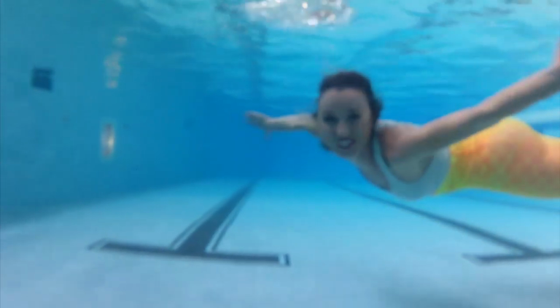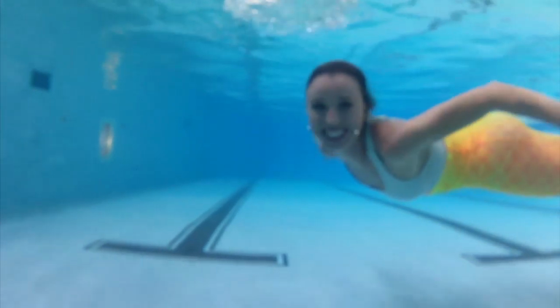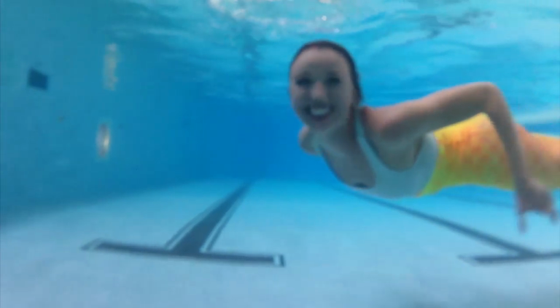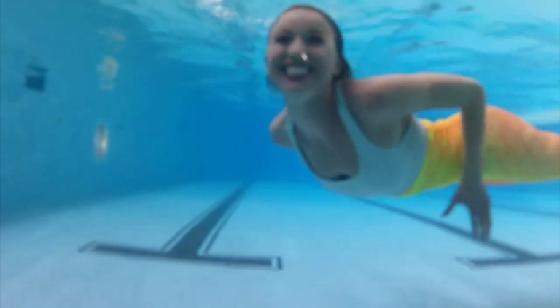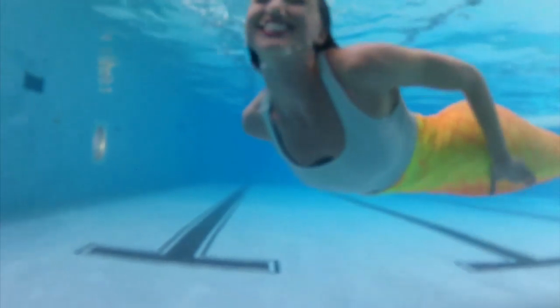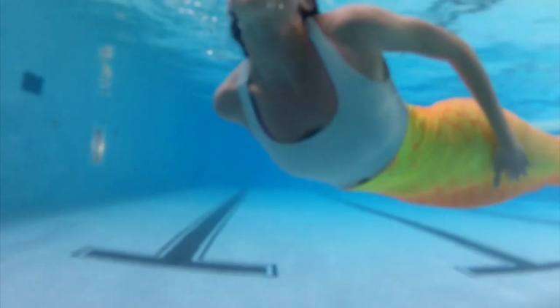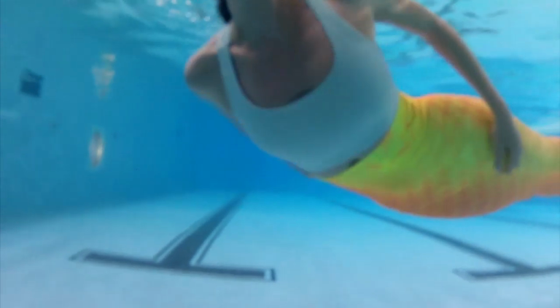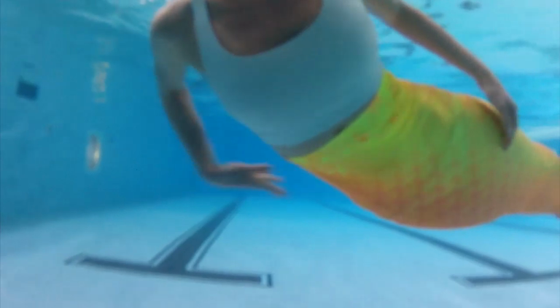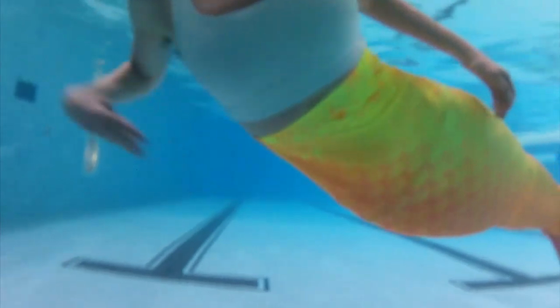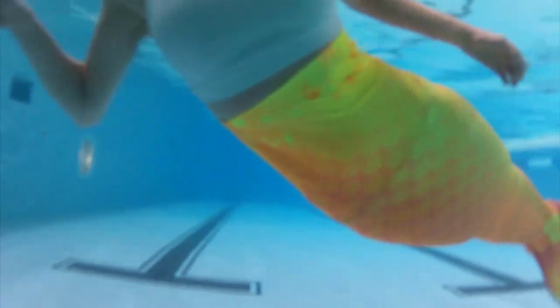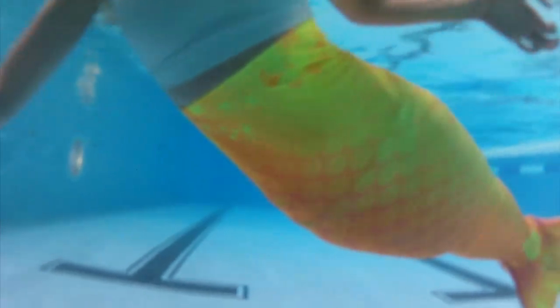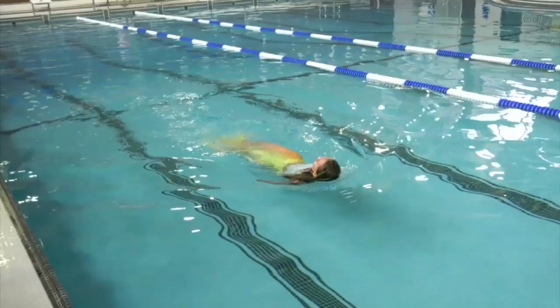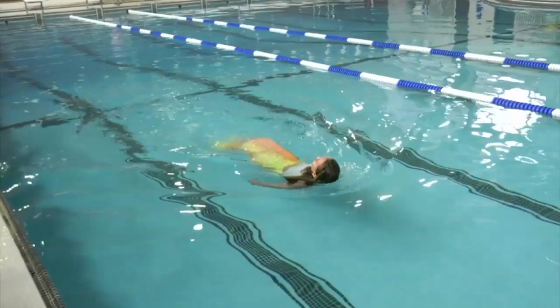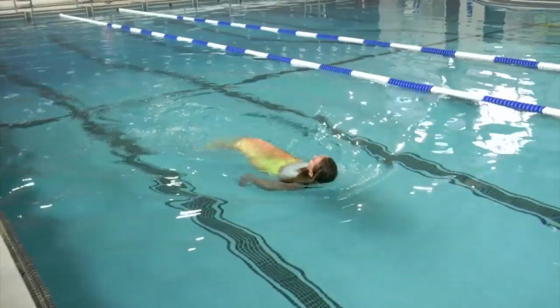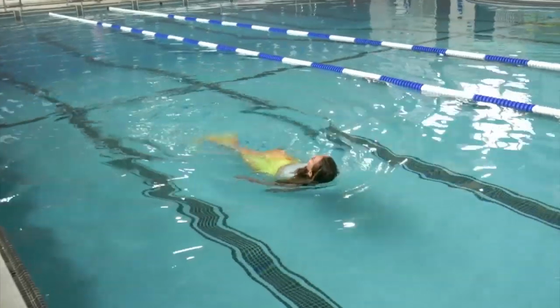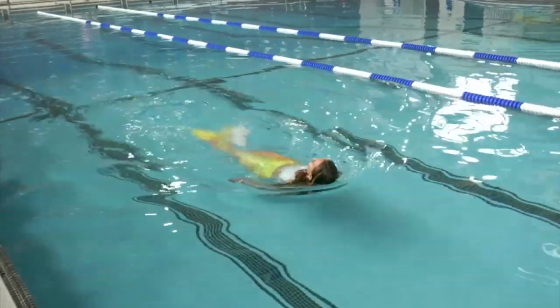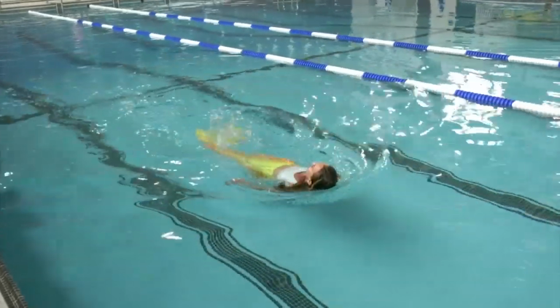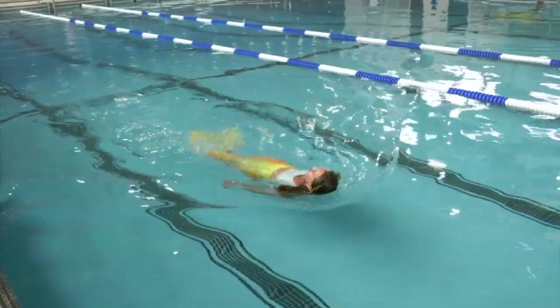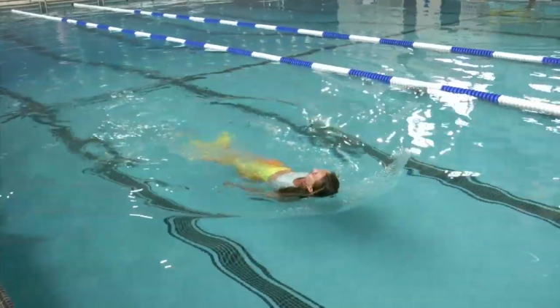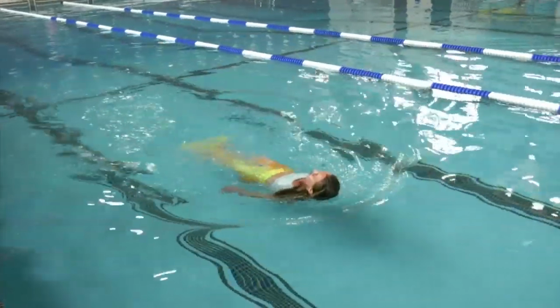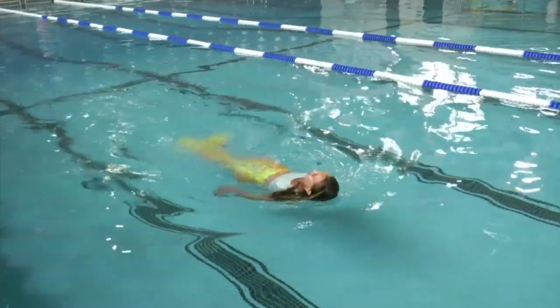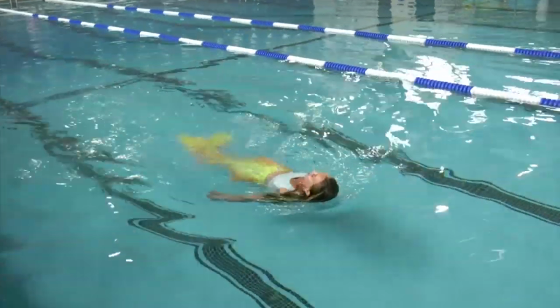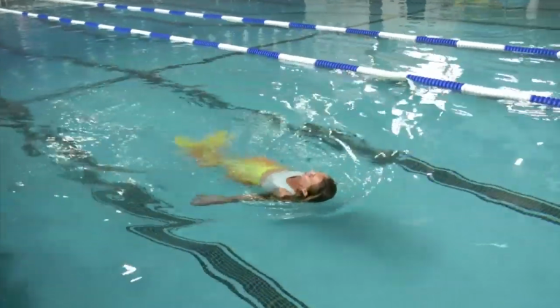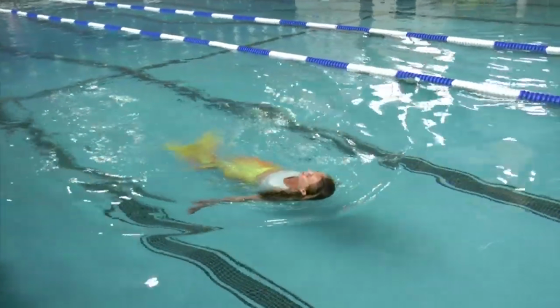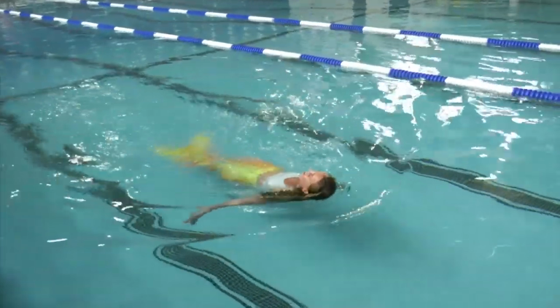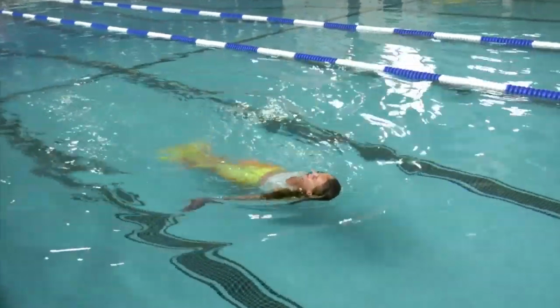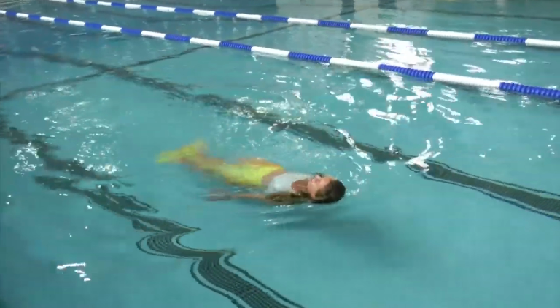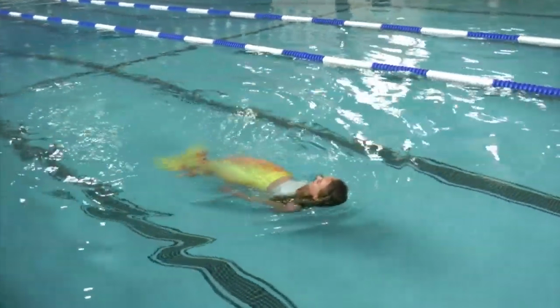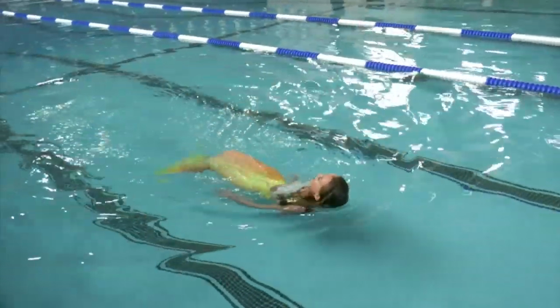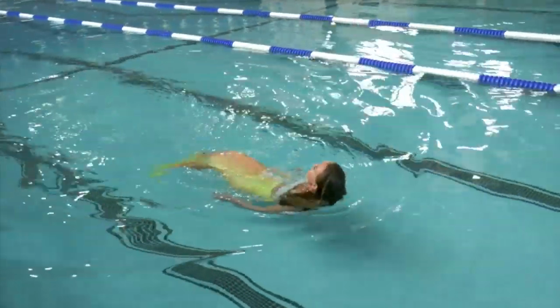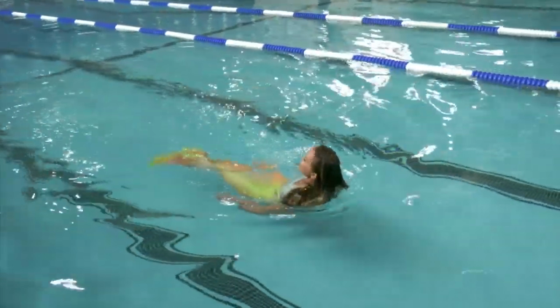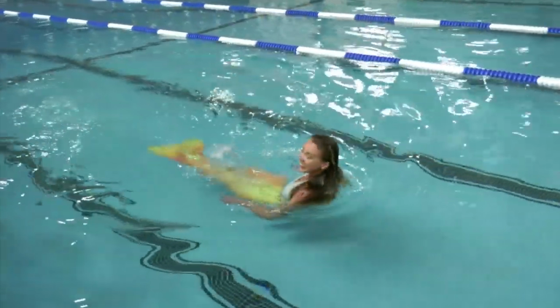Another thing to keep in mind when you're swimming in a mermaid tail: always swim with a buddy. Never swim alone.